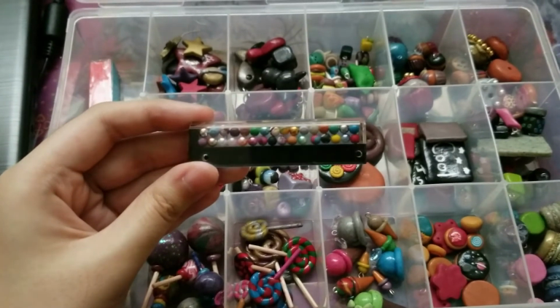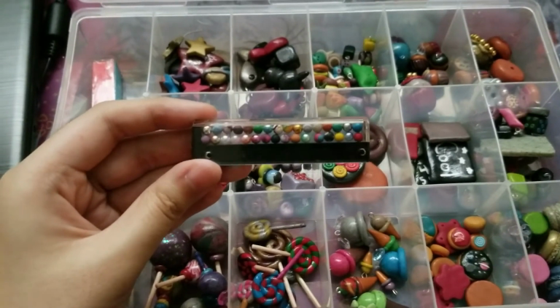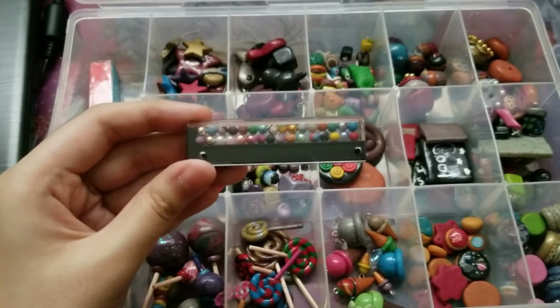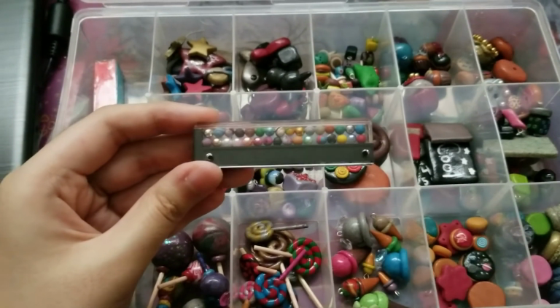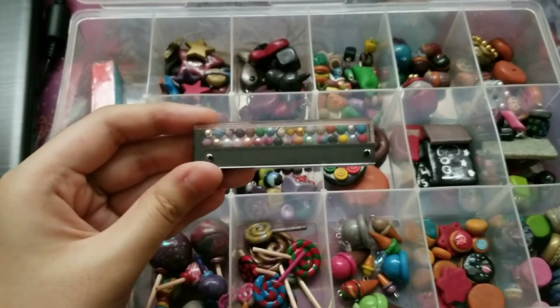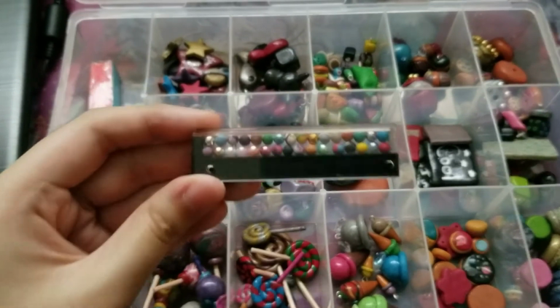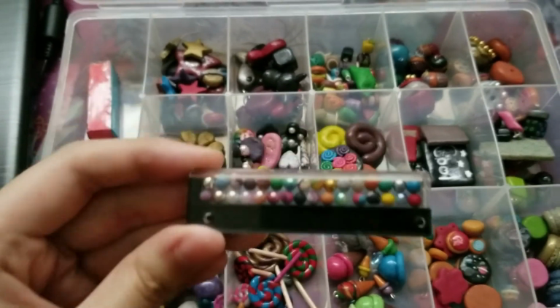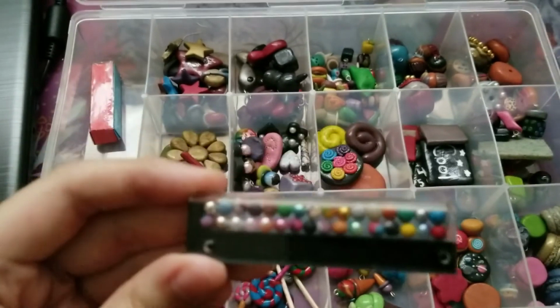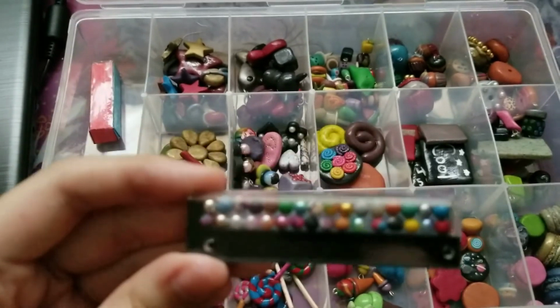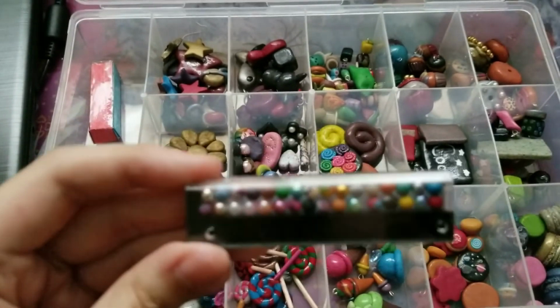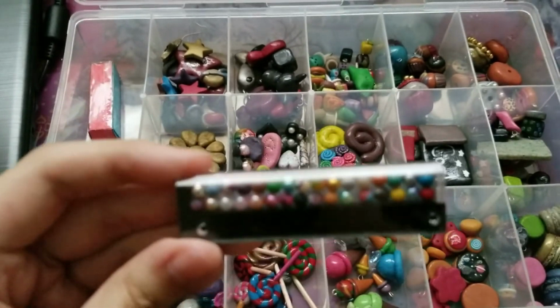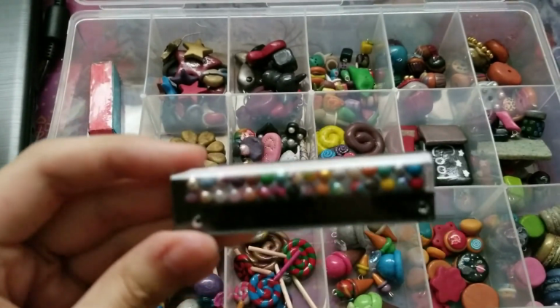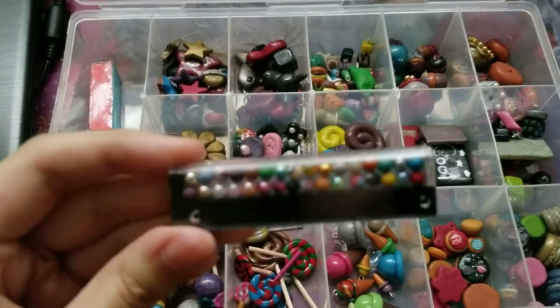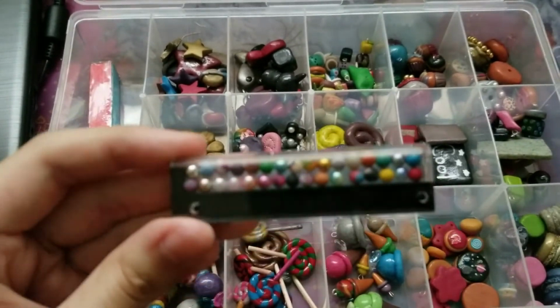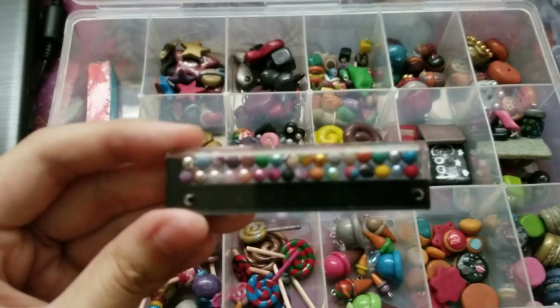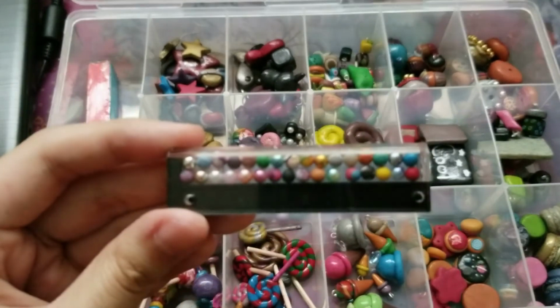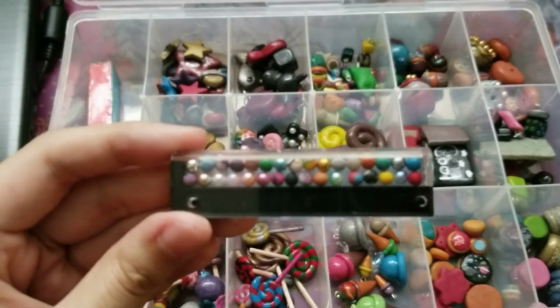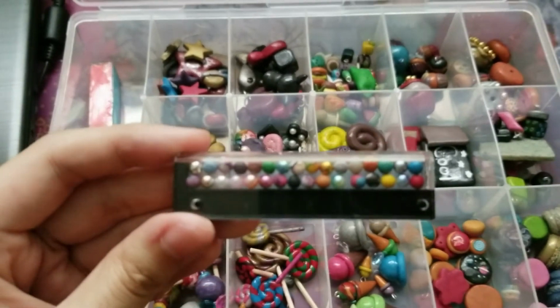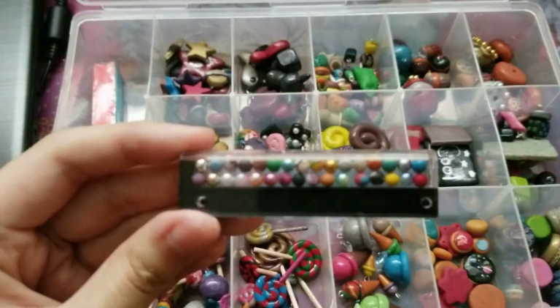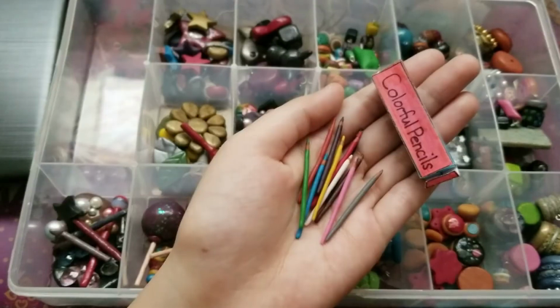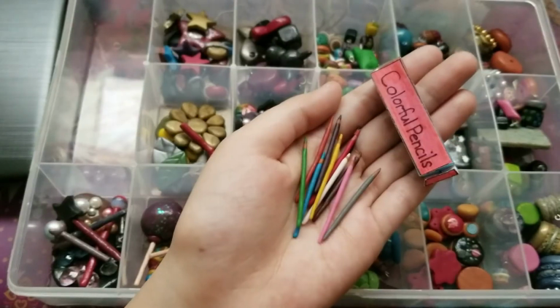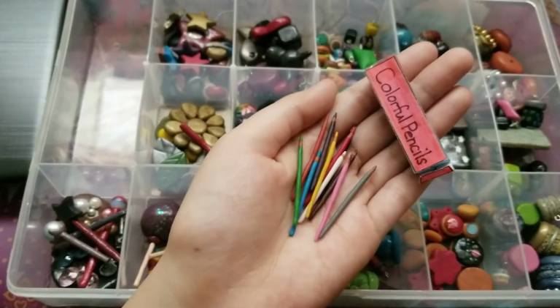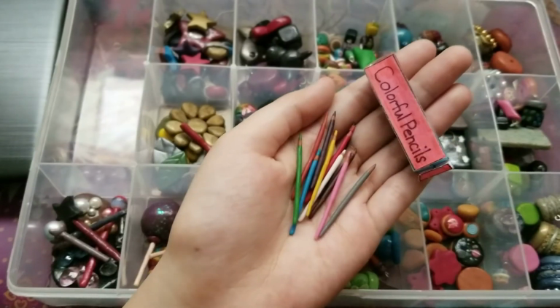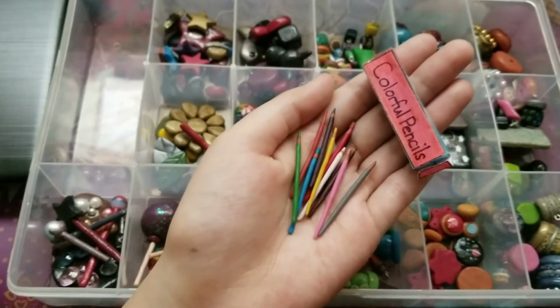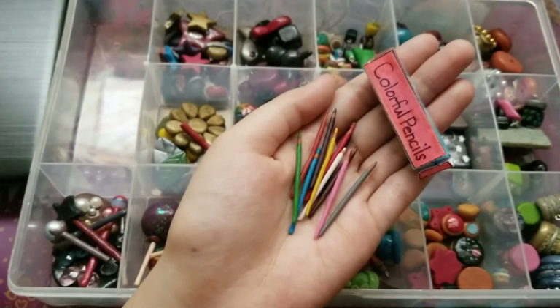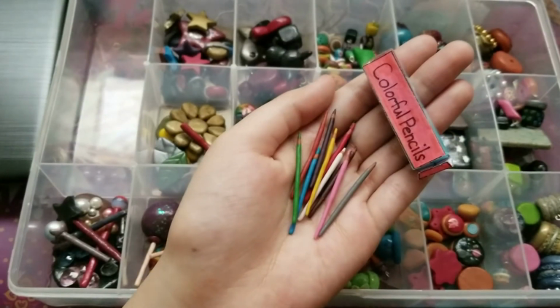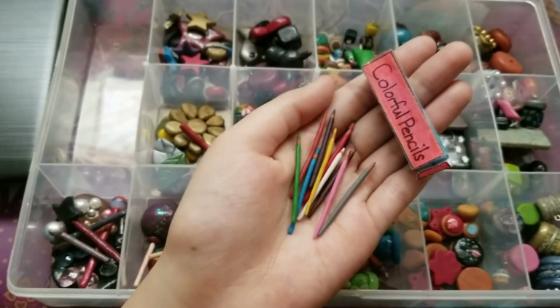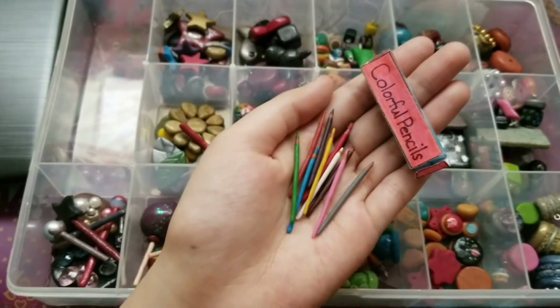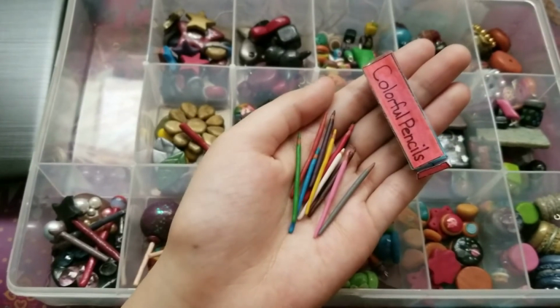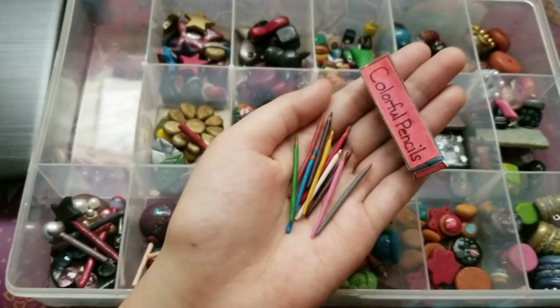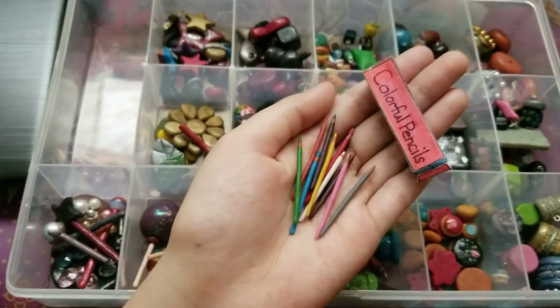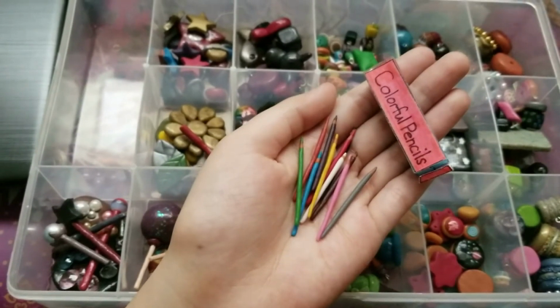And also, as you can see, there are pearls inside. And lastly, I got these colored pencils.